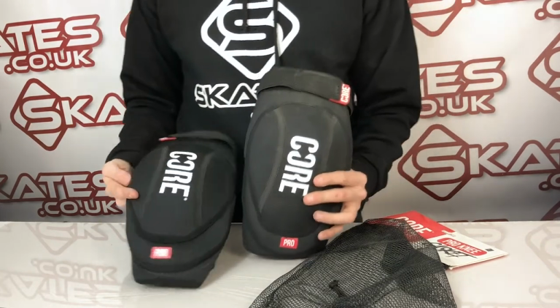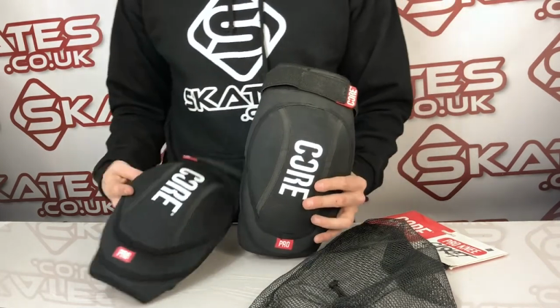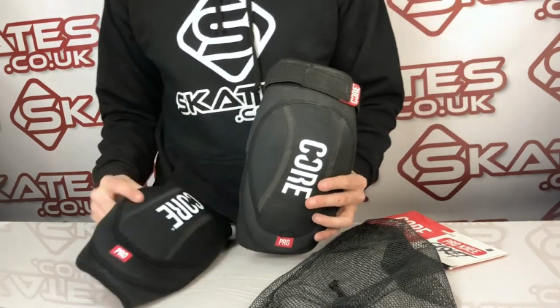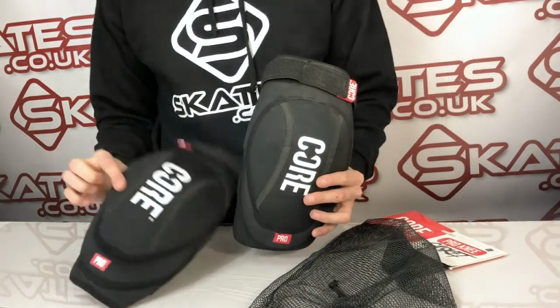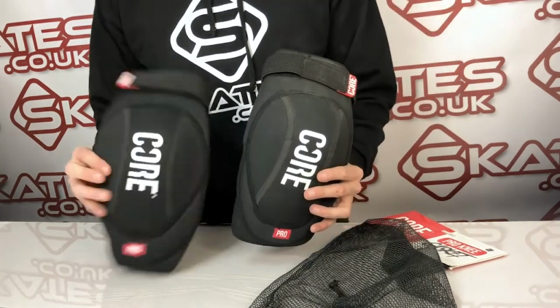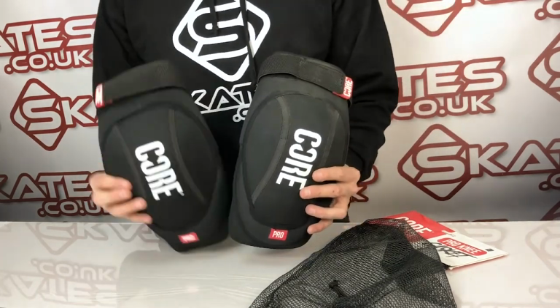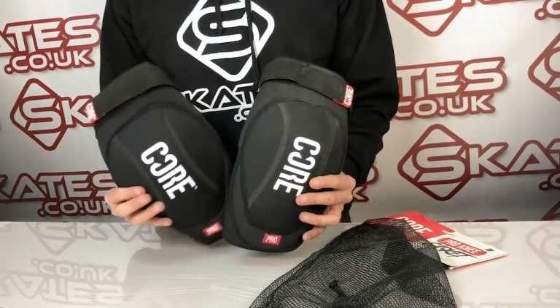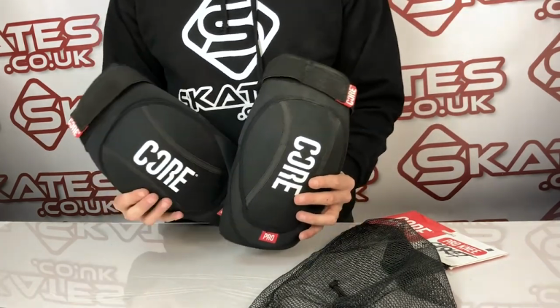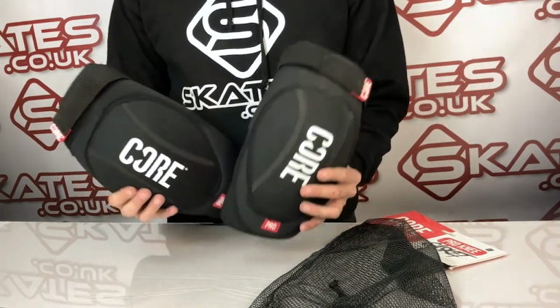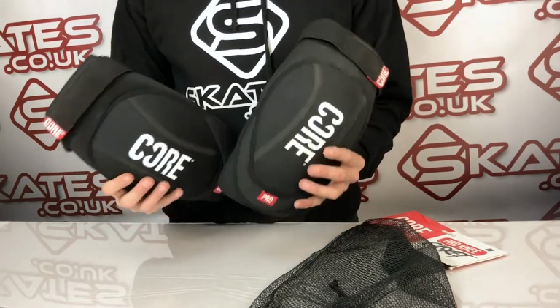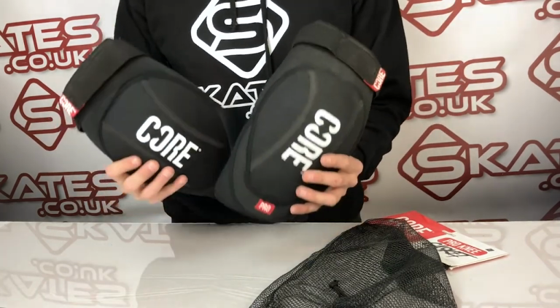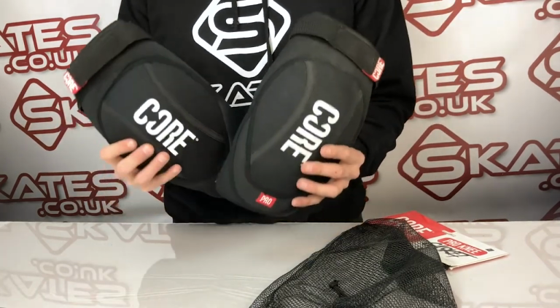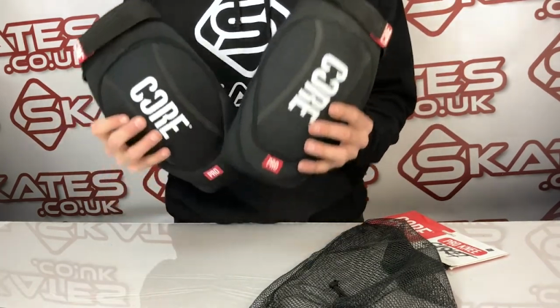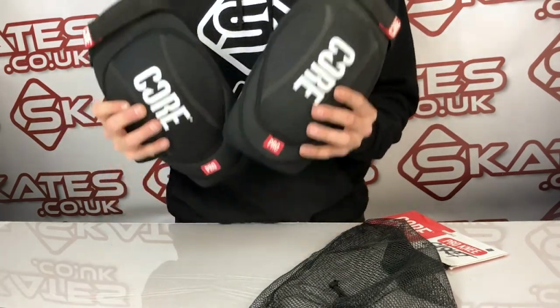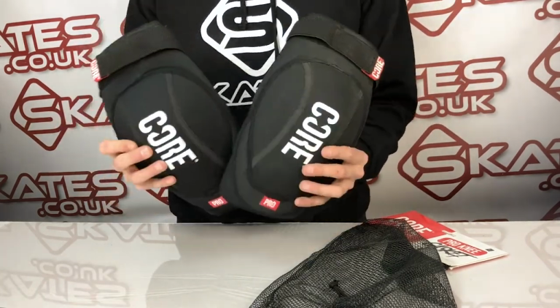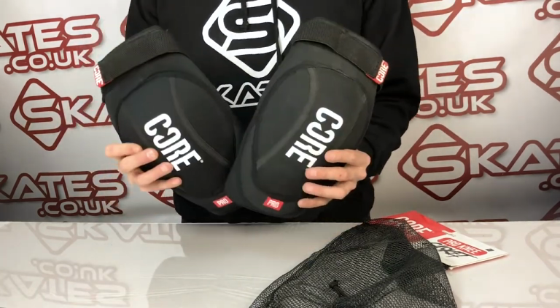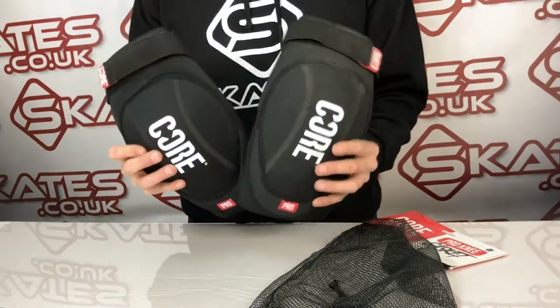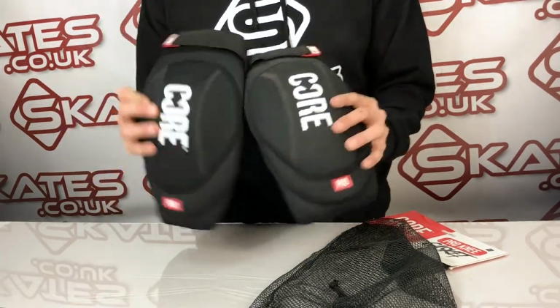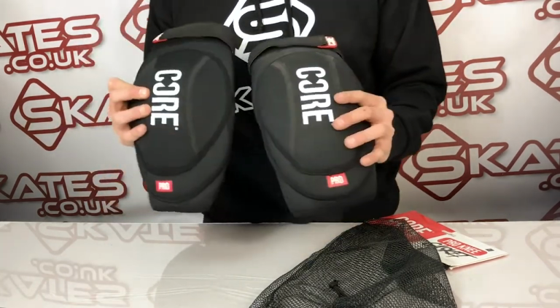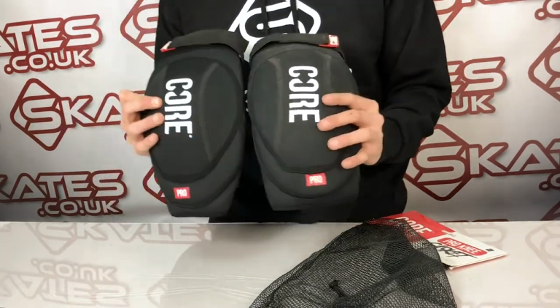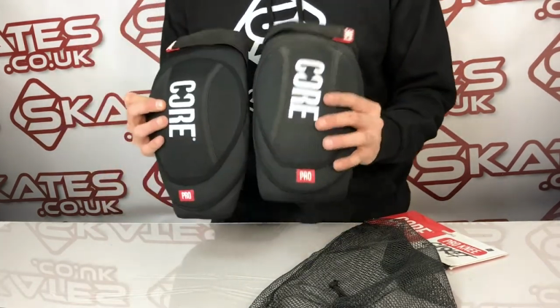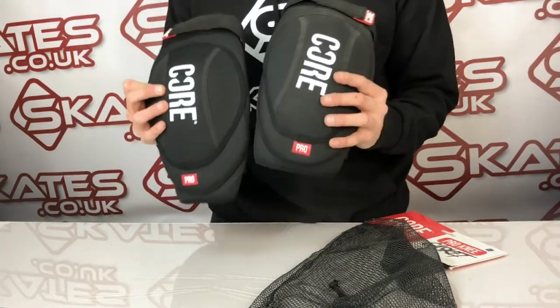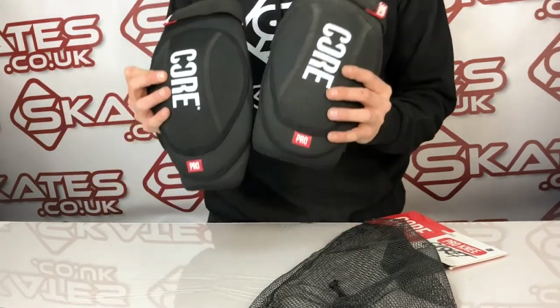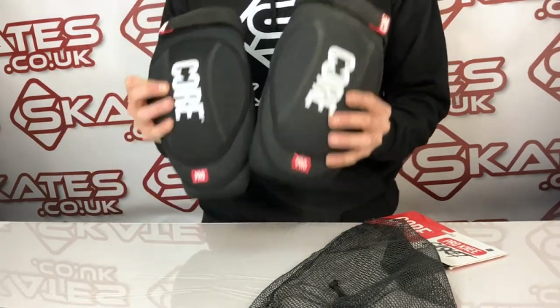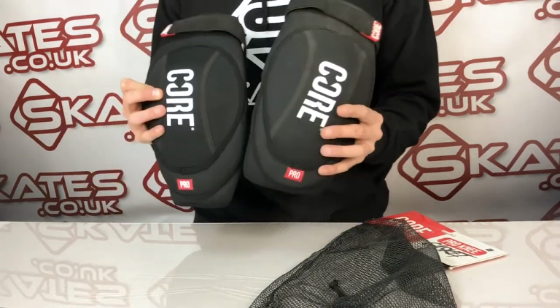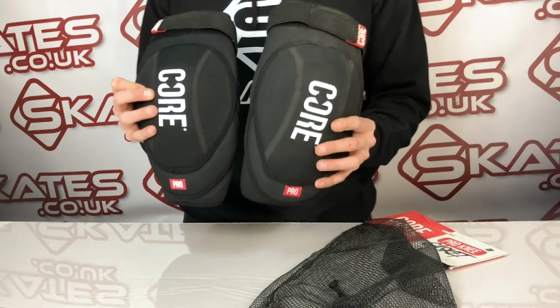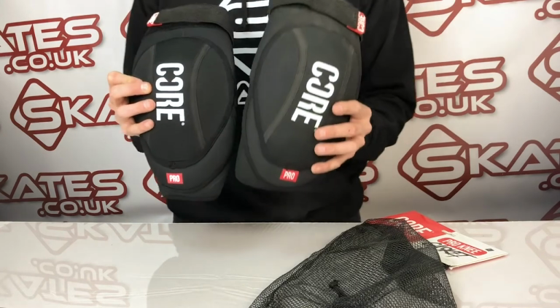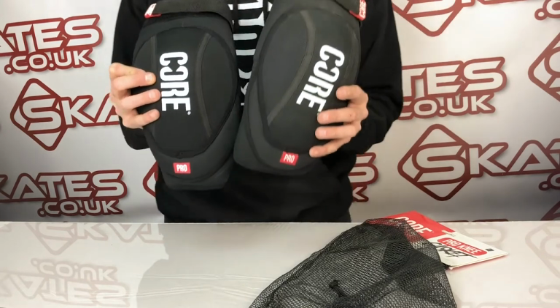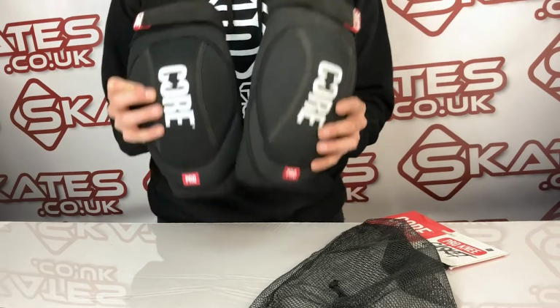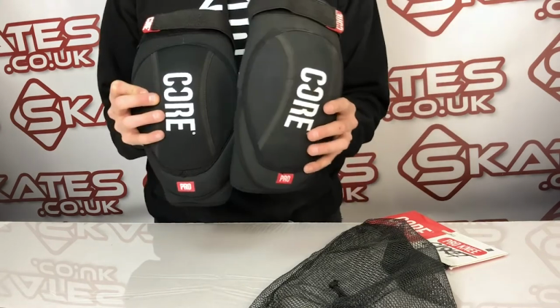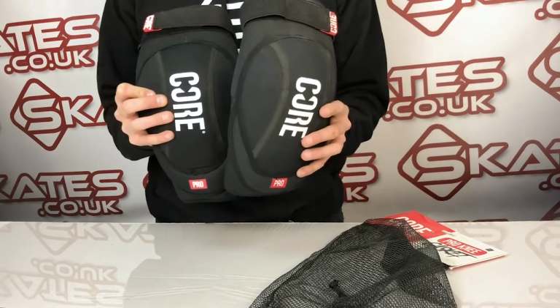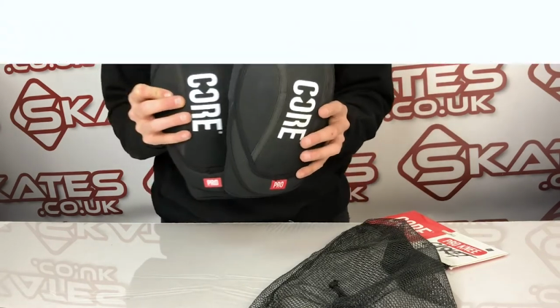From looking at it, I definitely recommend these. They're high quality, they're not cheap, but they will definitely do a great job for any serious skater.